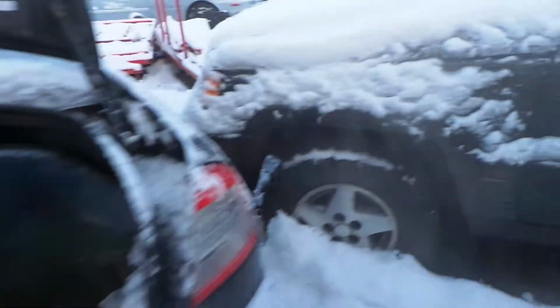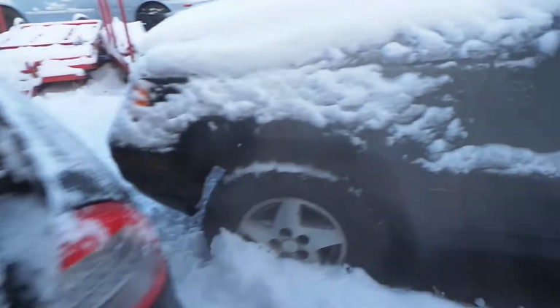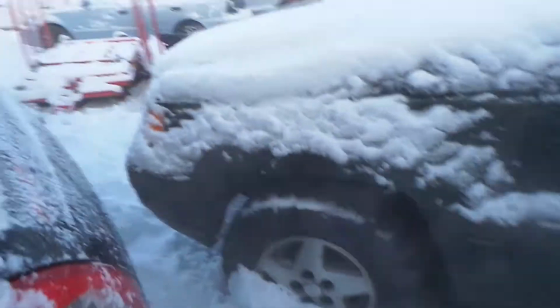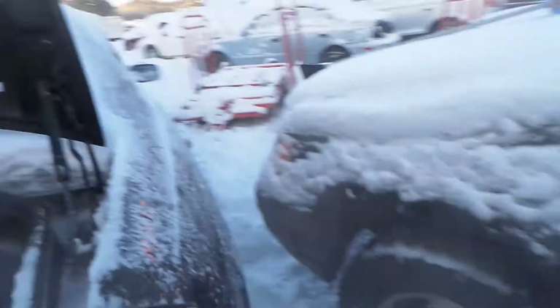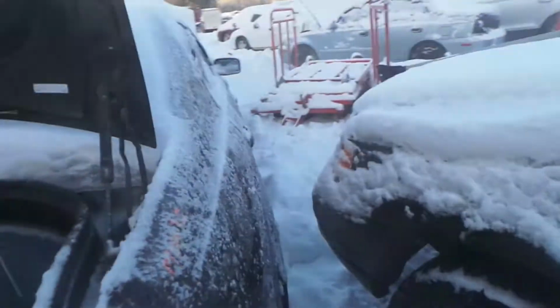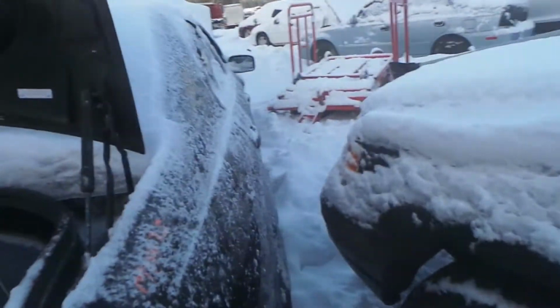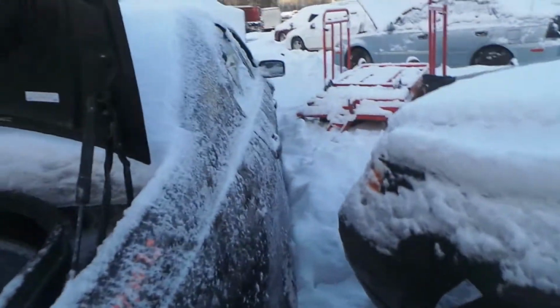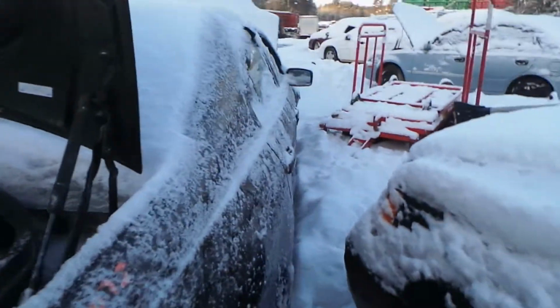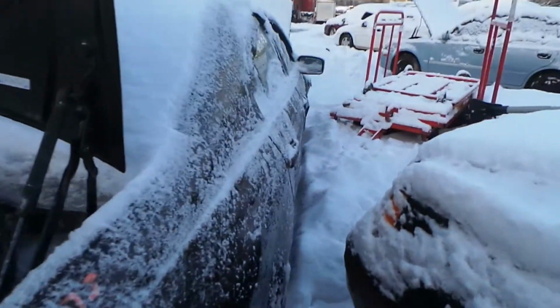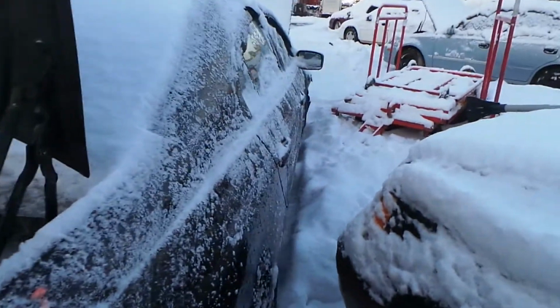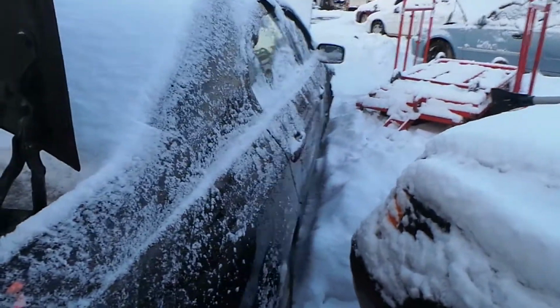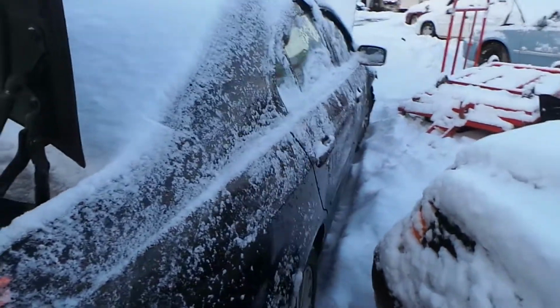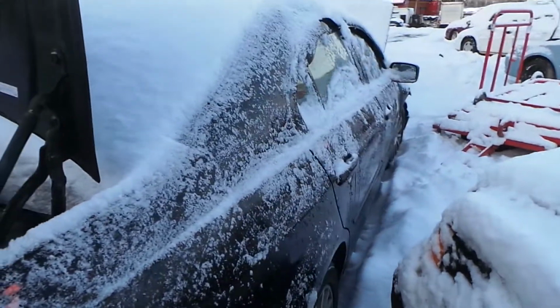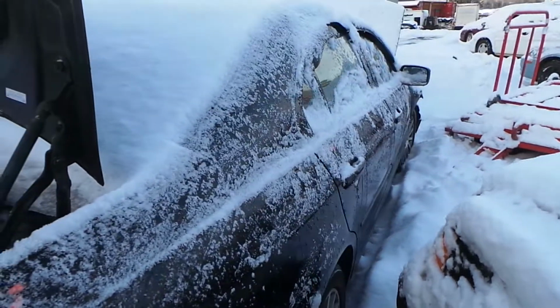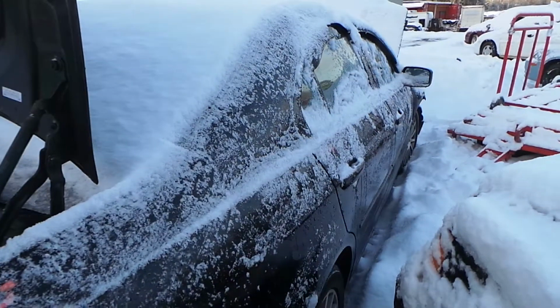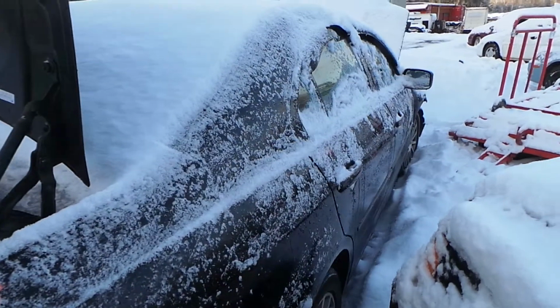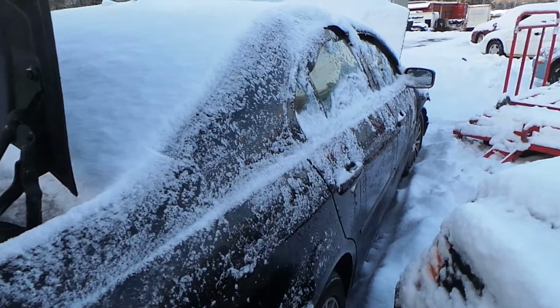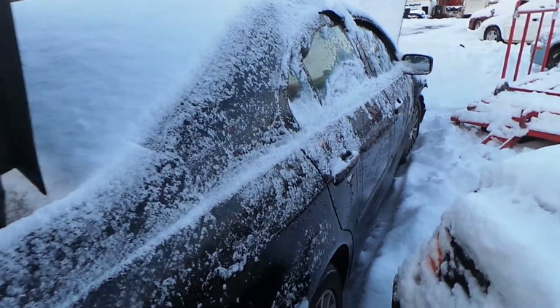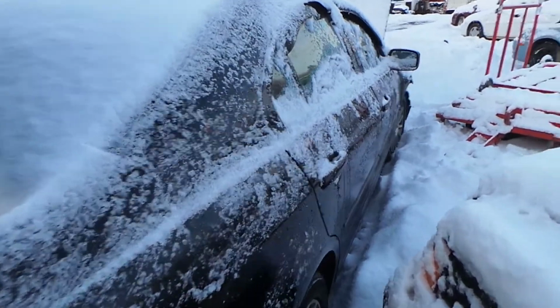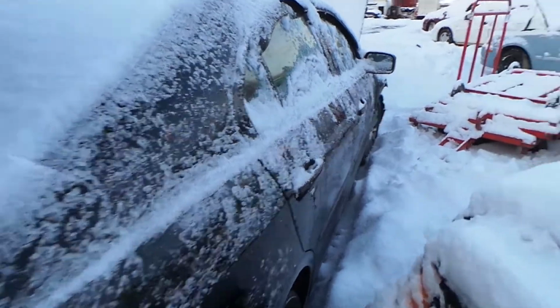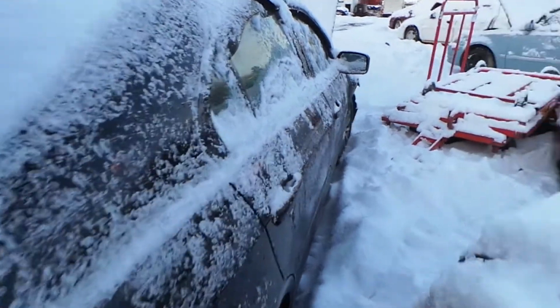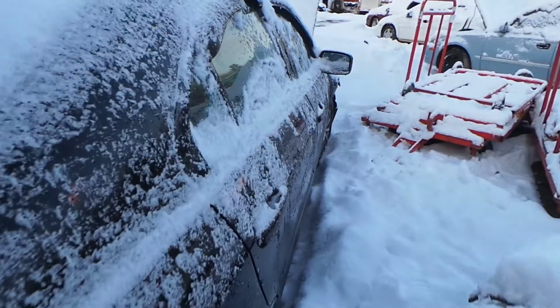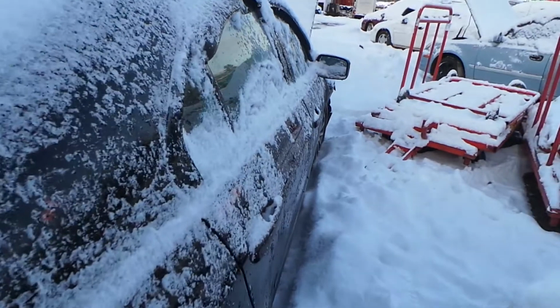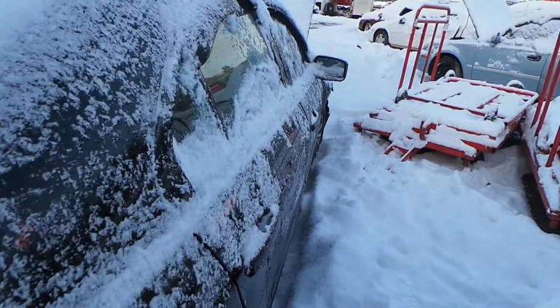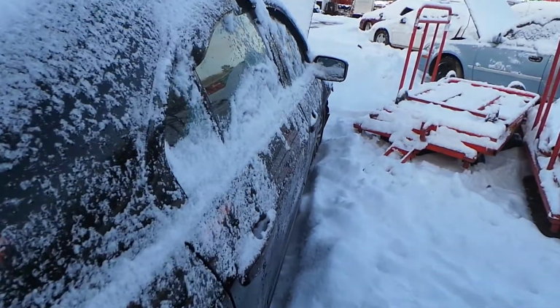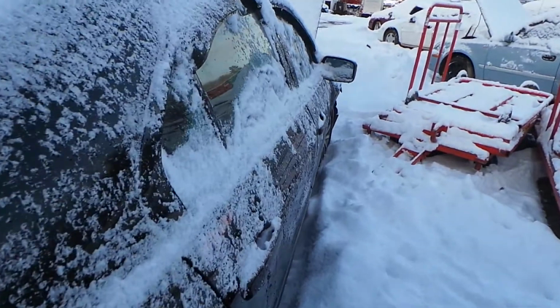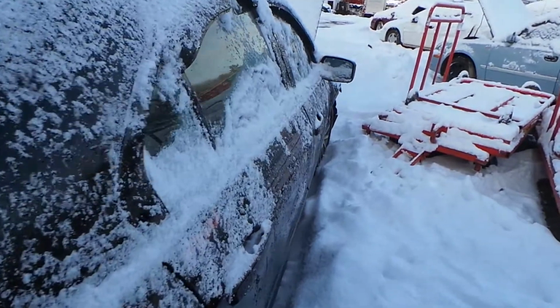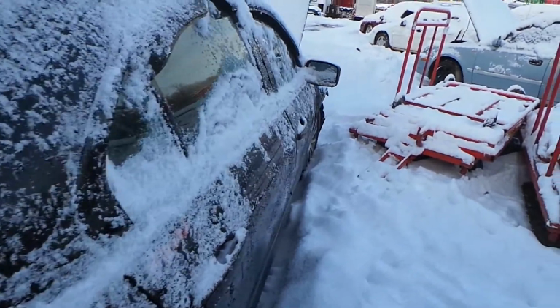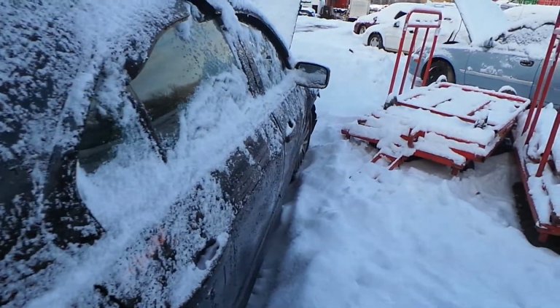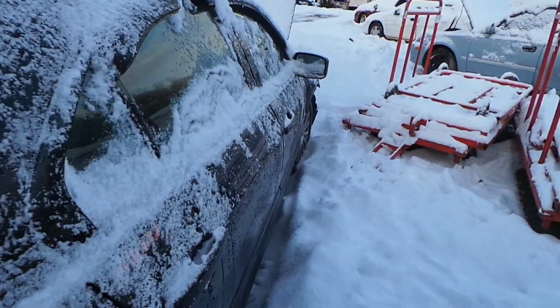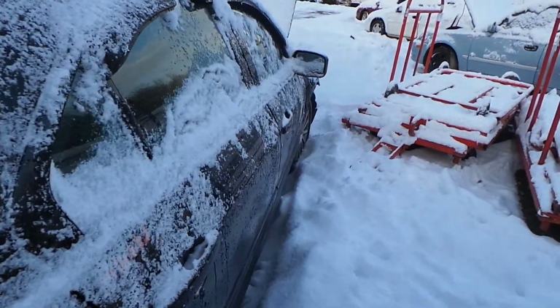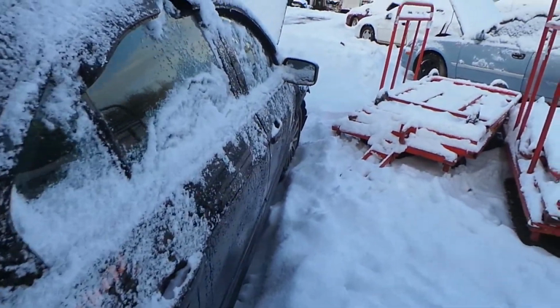Around the other side we have a good quarter panel. The doors are both insurance quality as well.